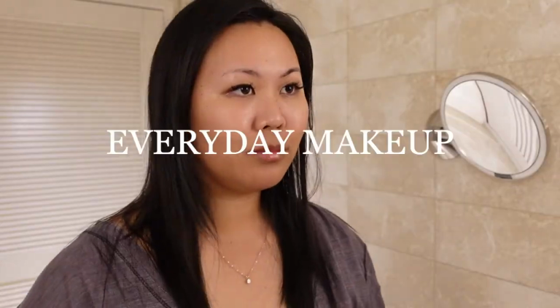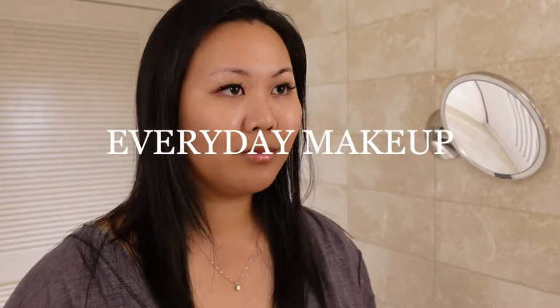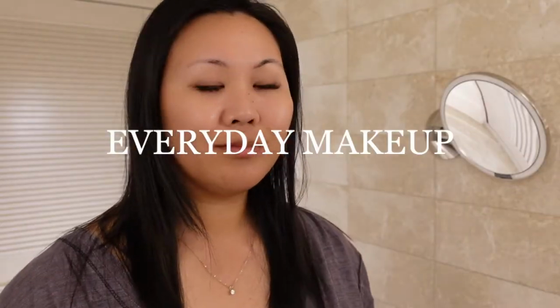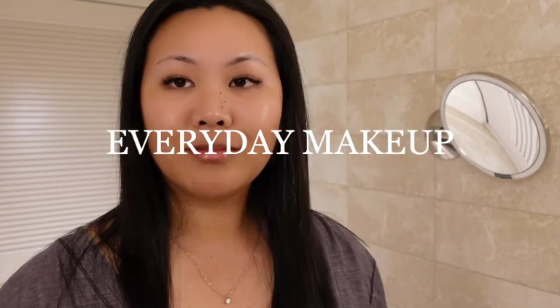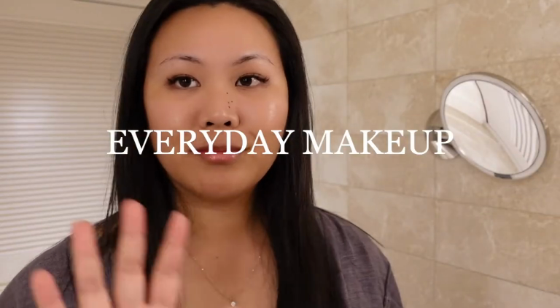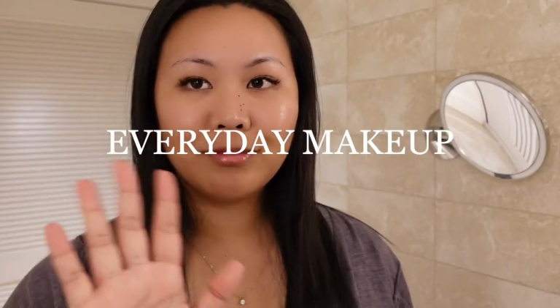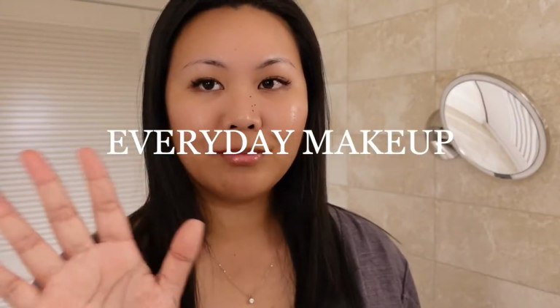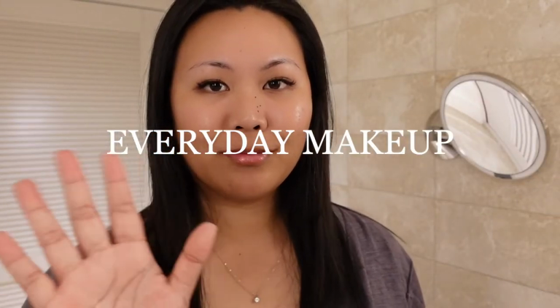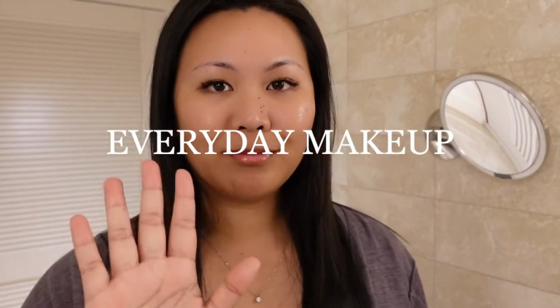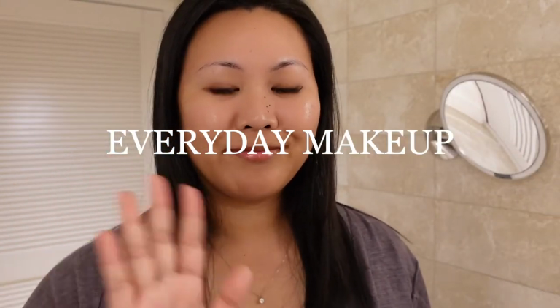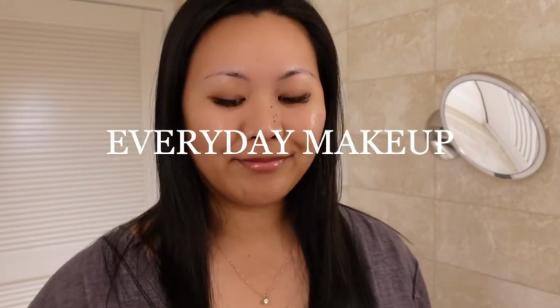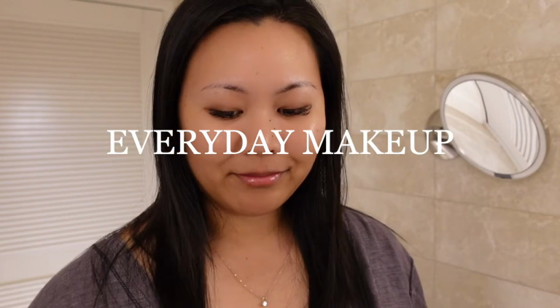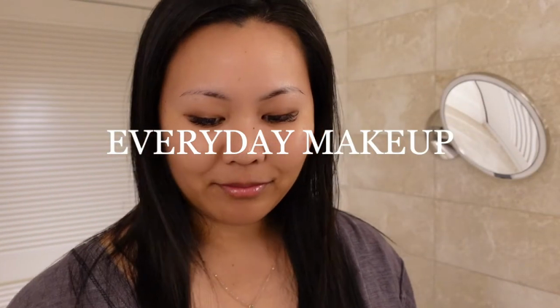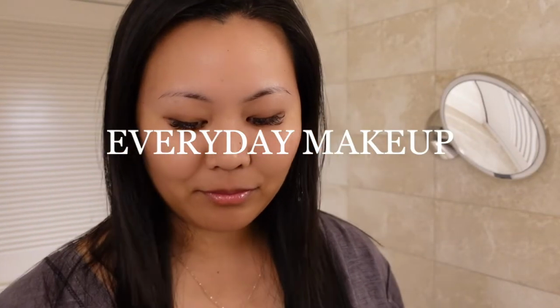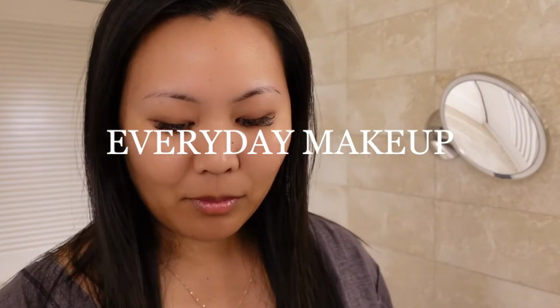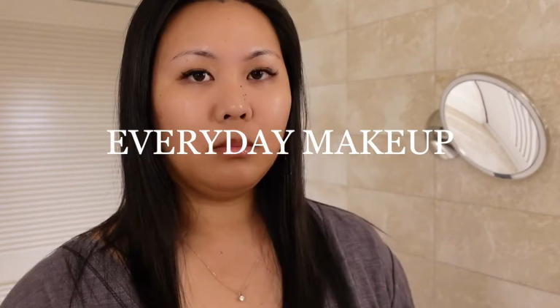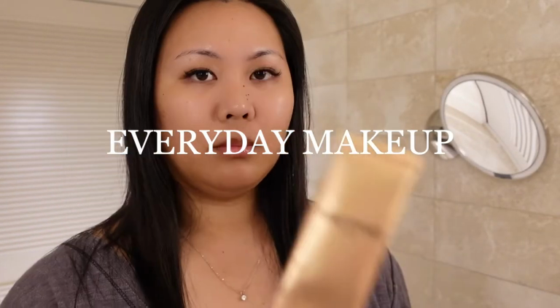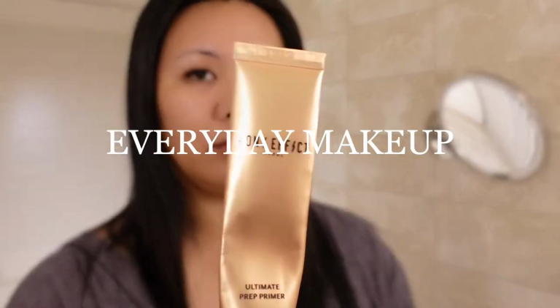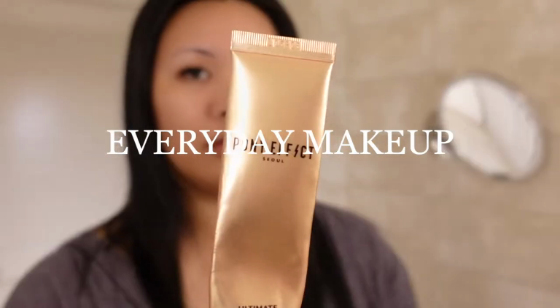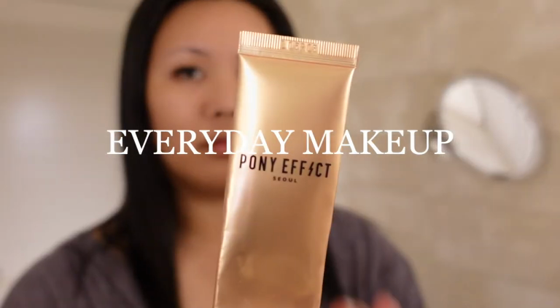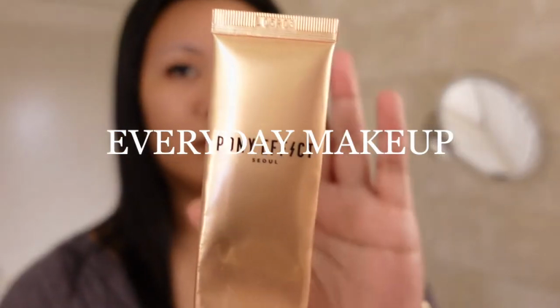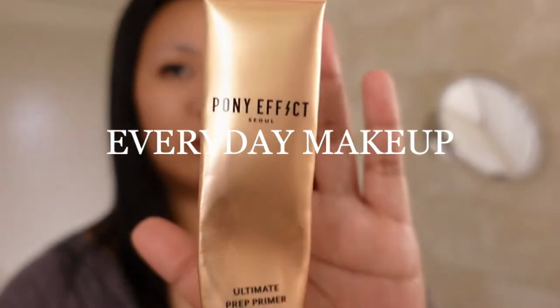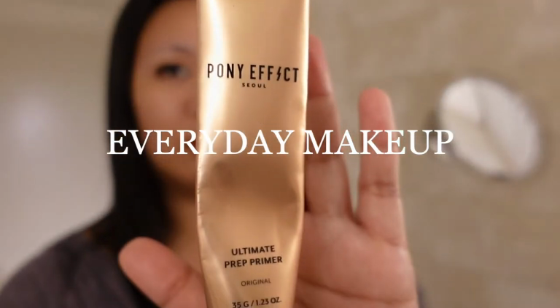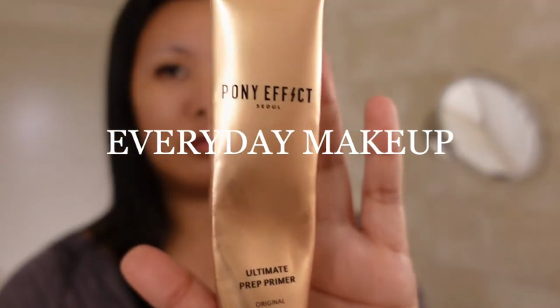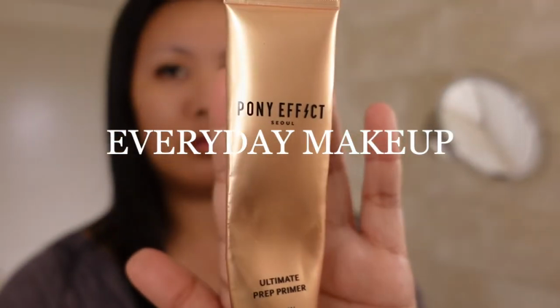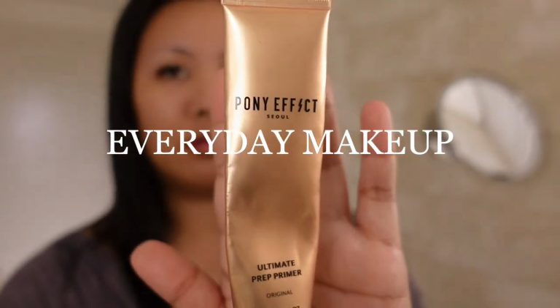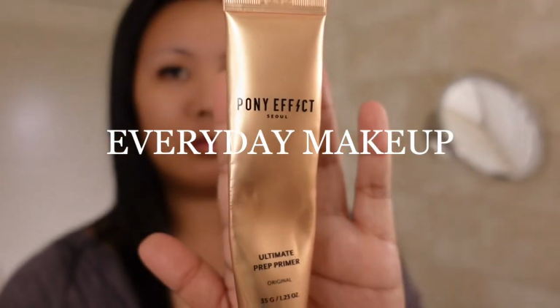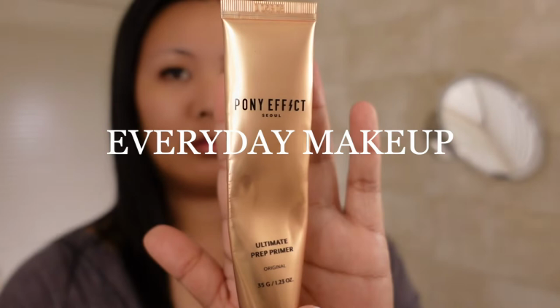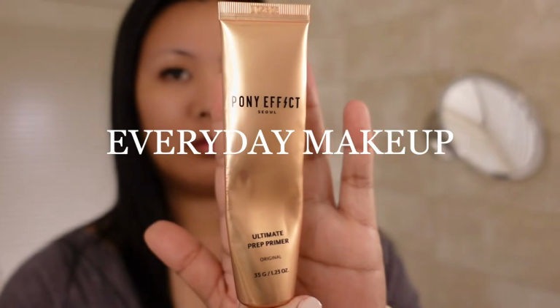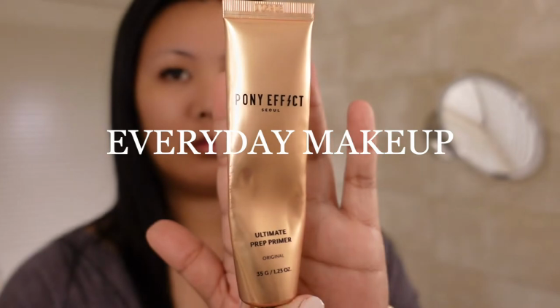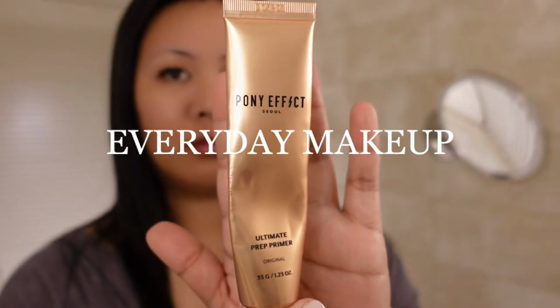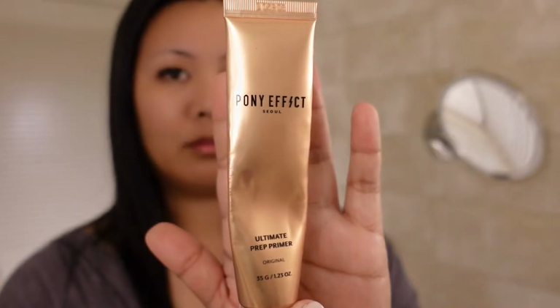Hi everyone, it's Alyssa. Today we'll be doing my makeup tutorial.